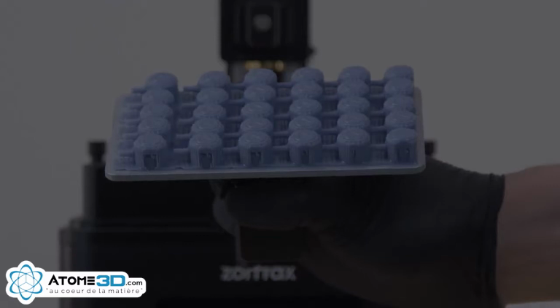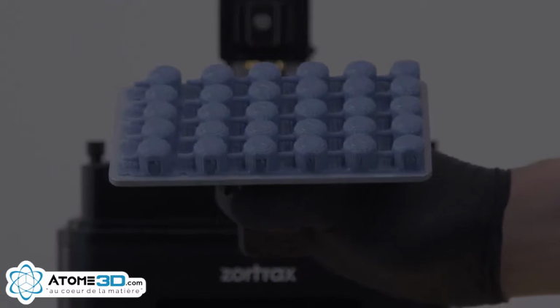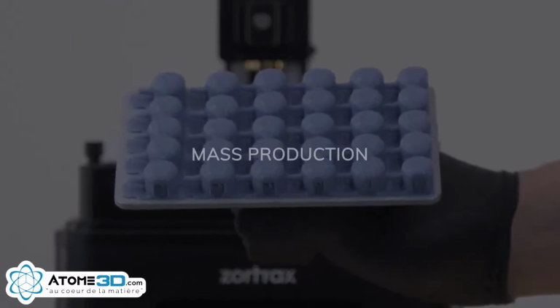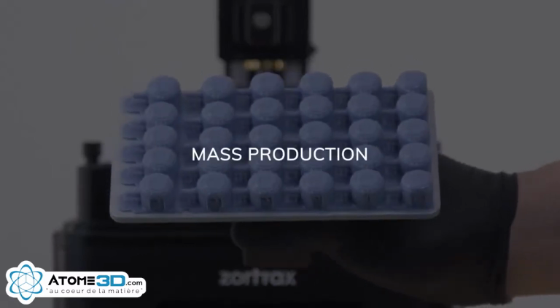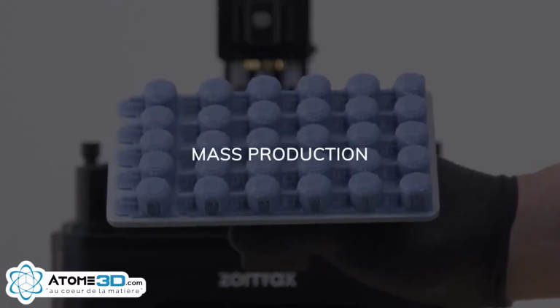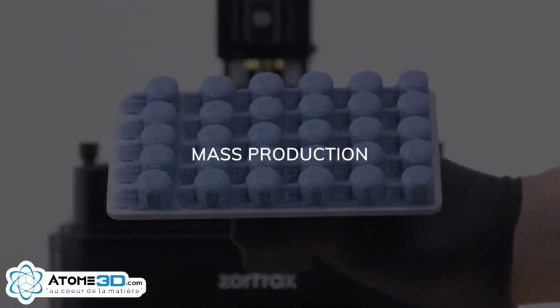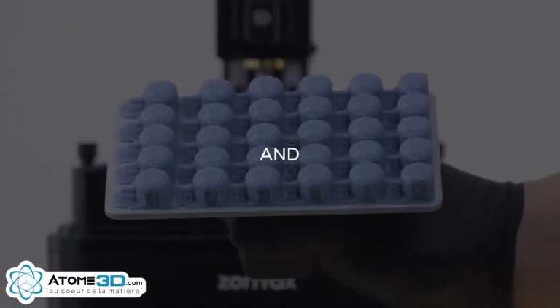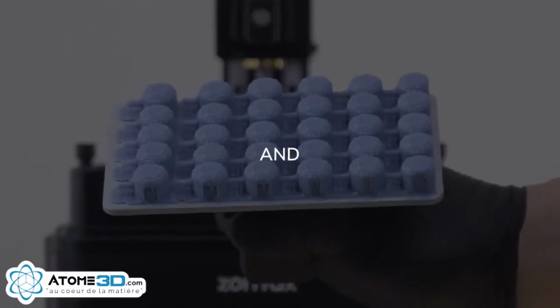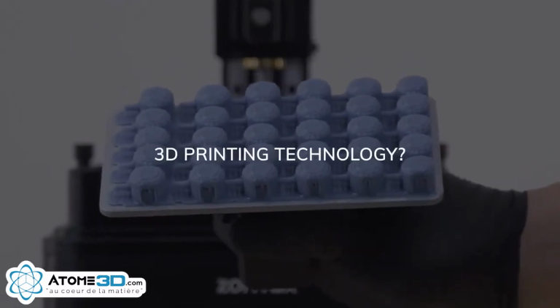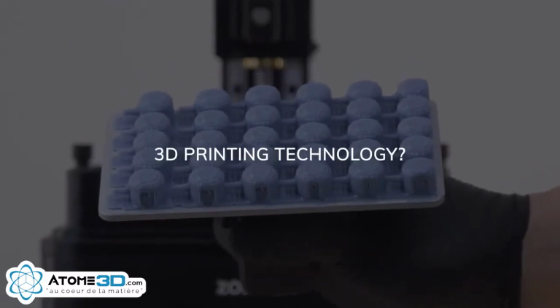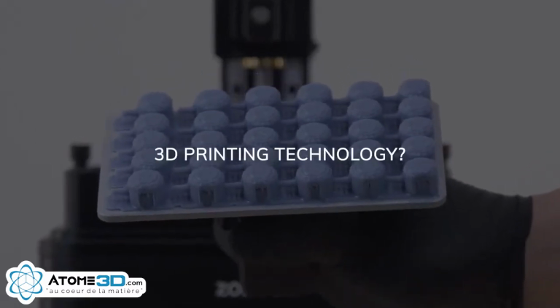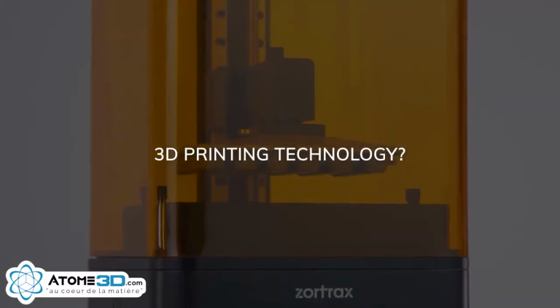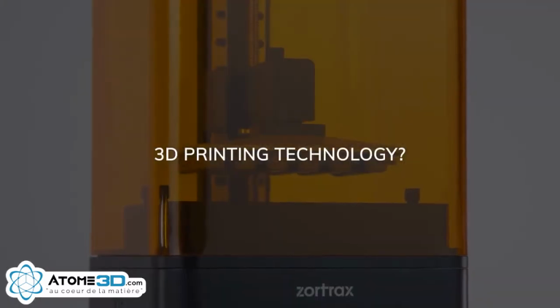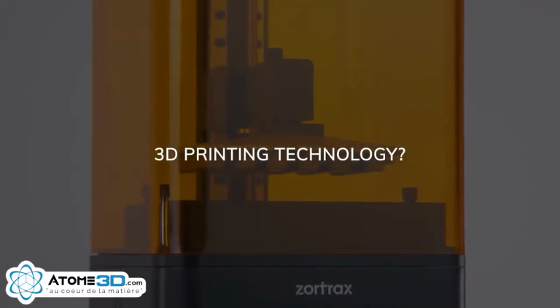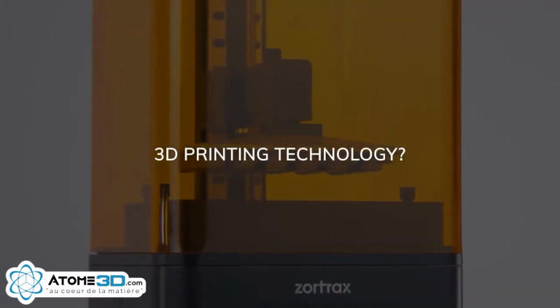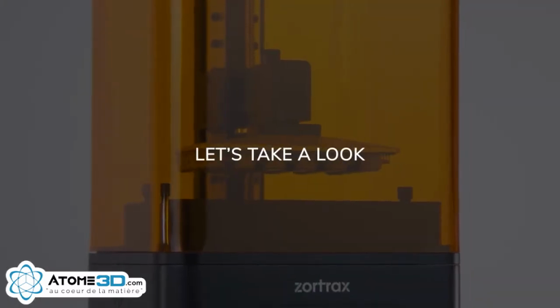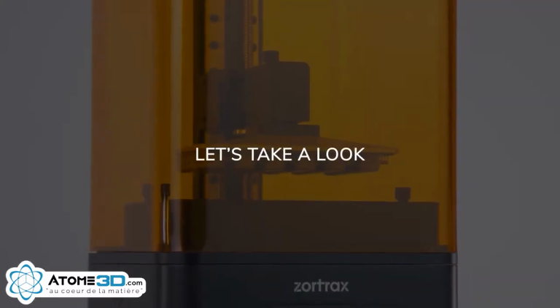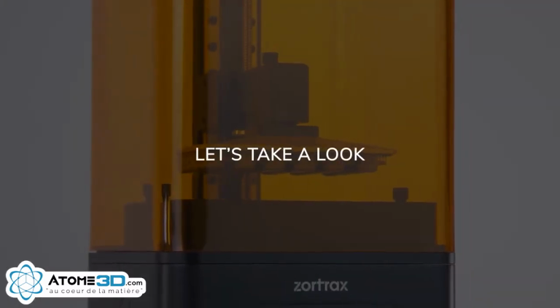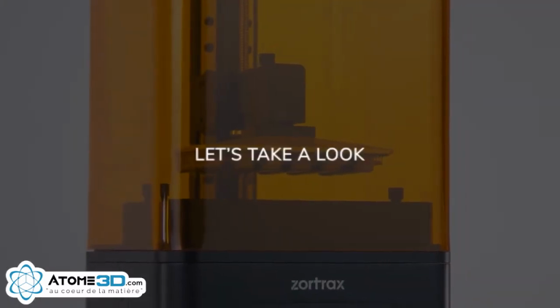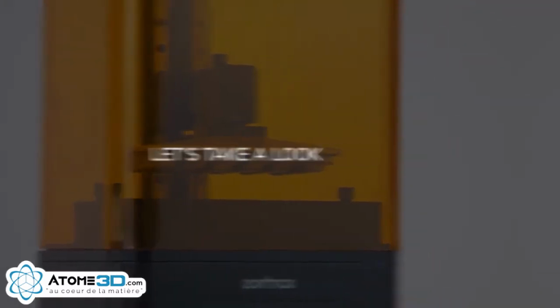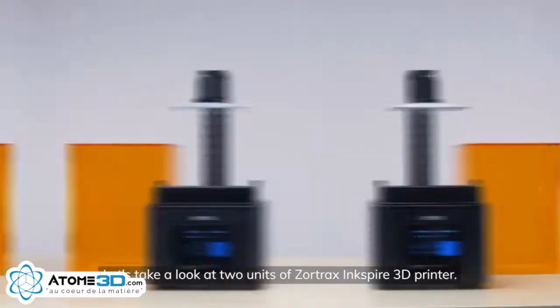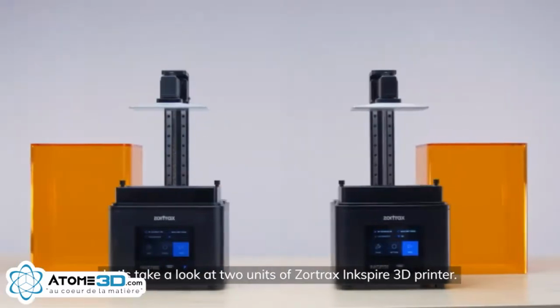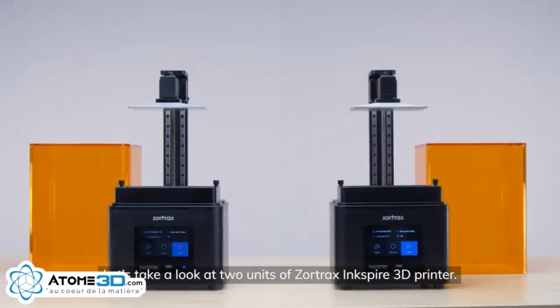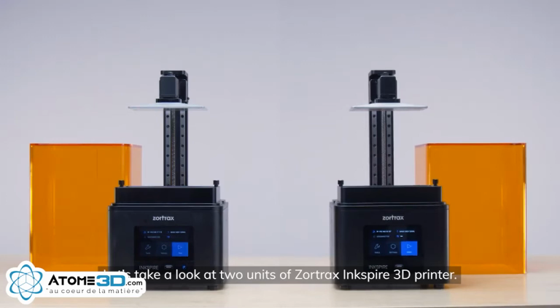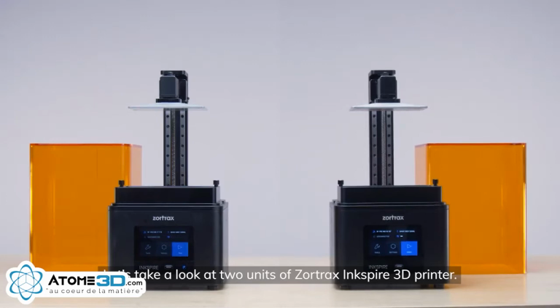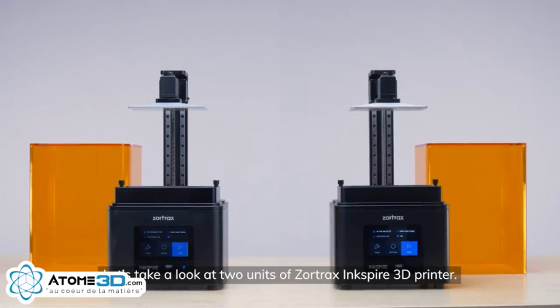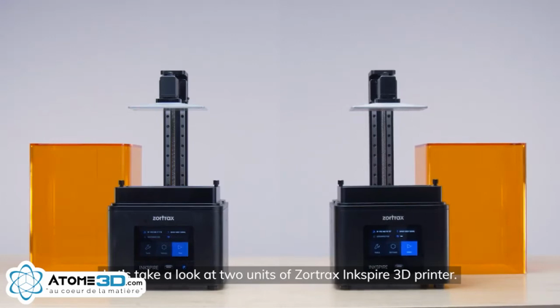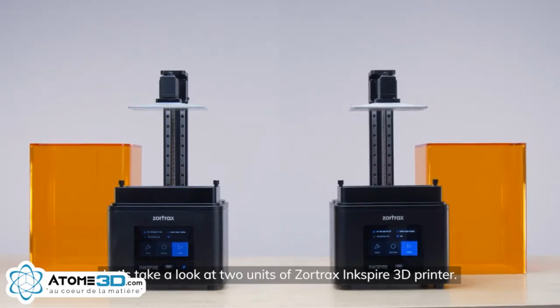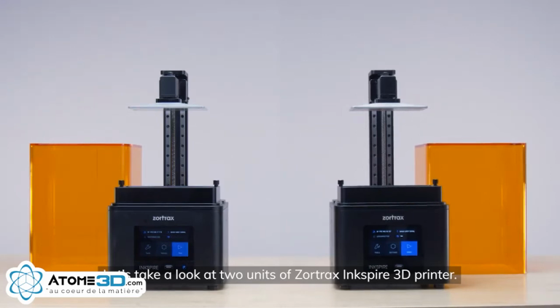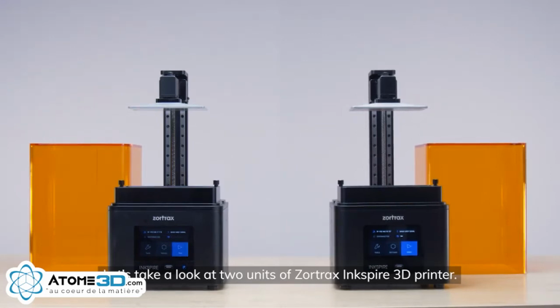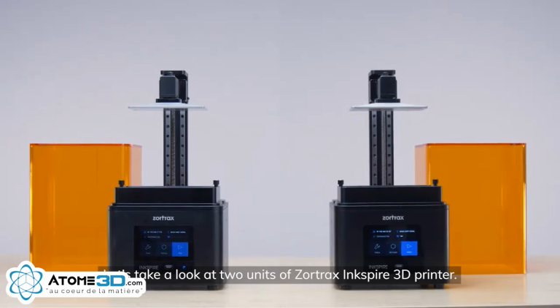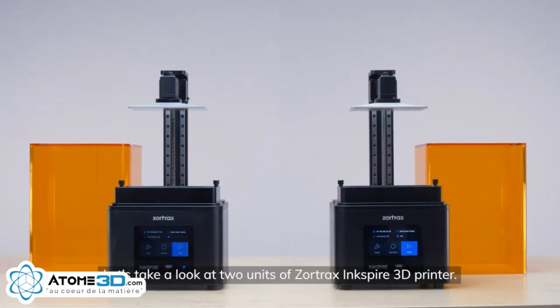Mass production and 3D printing technology? Let's take a look at two units of the Zortrax Ink Spire 3D printer.